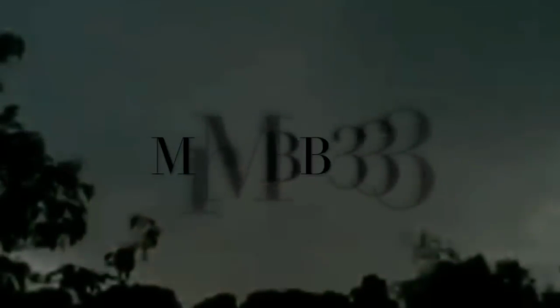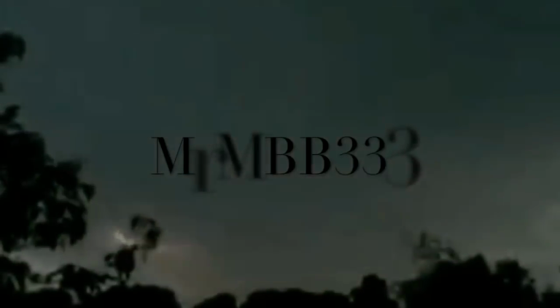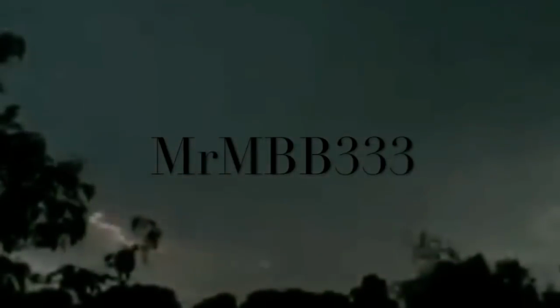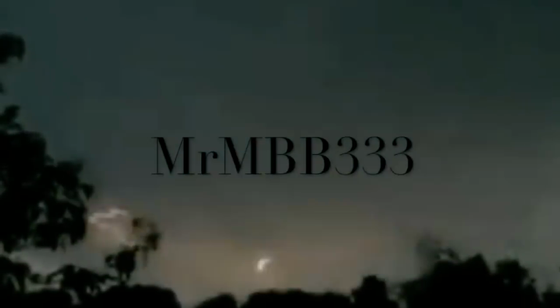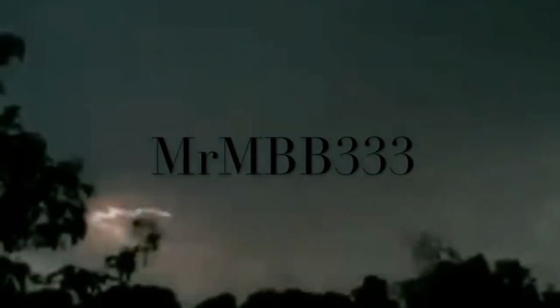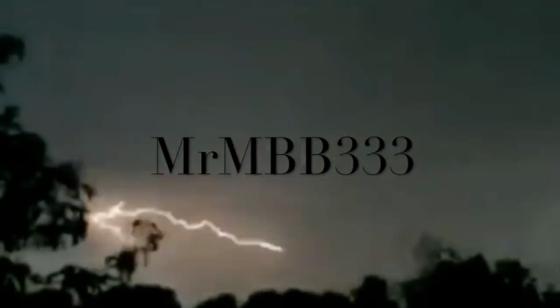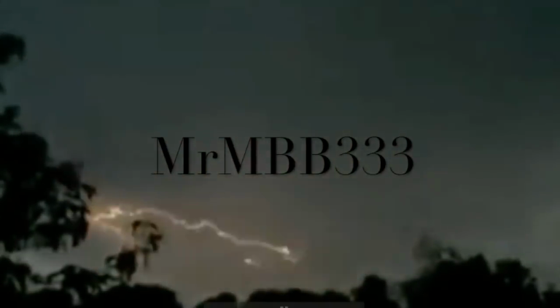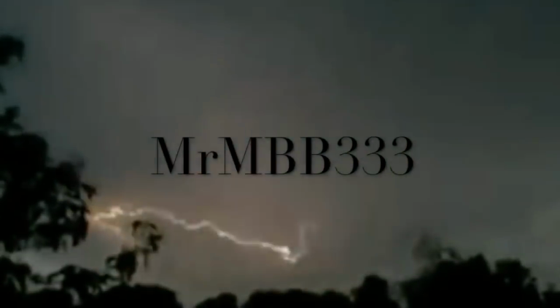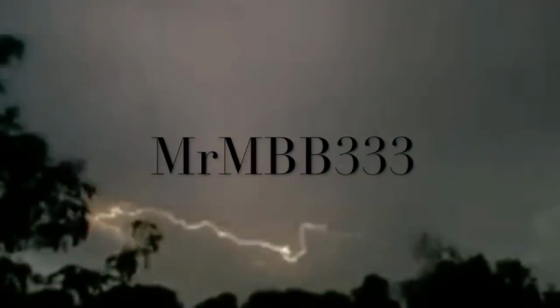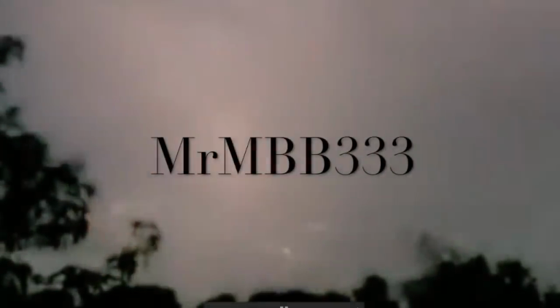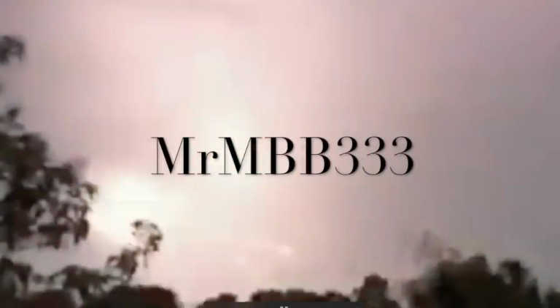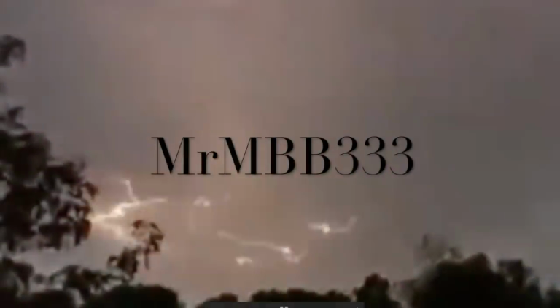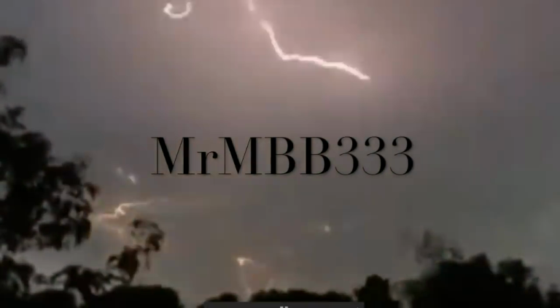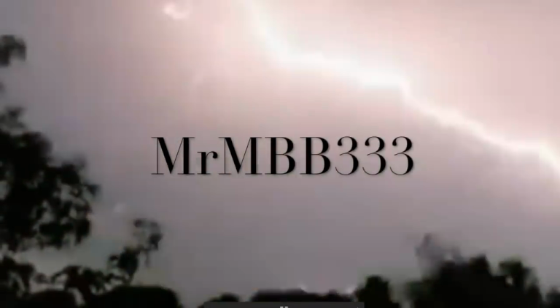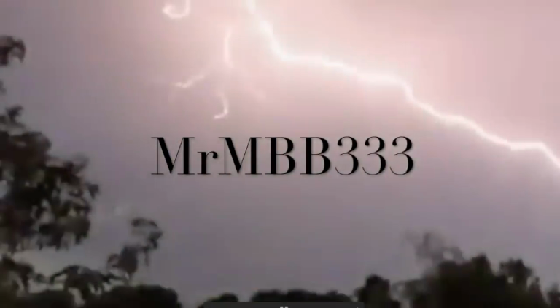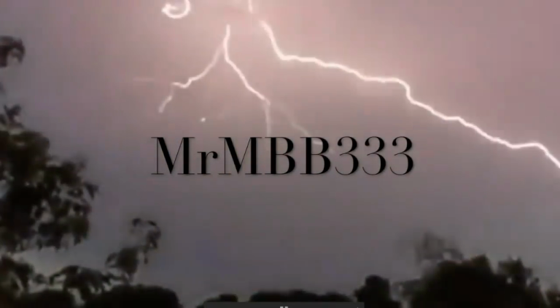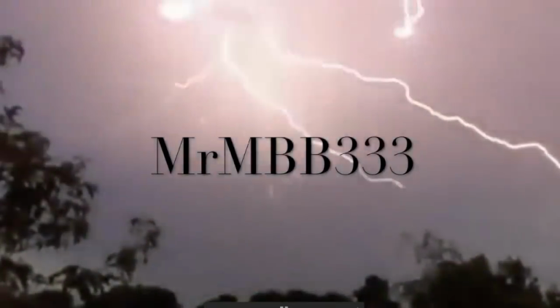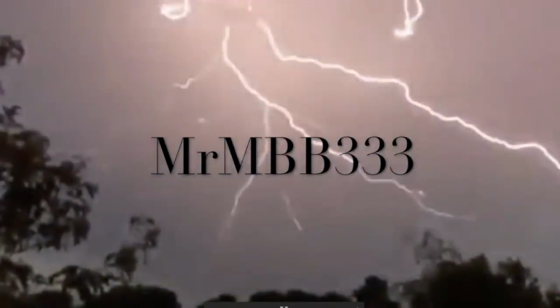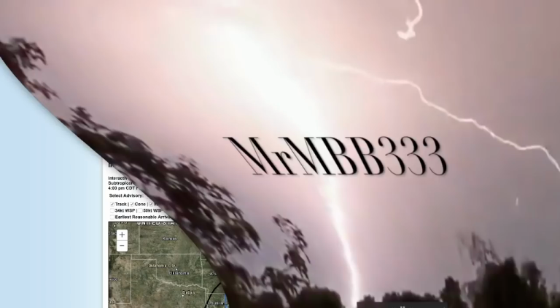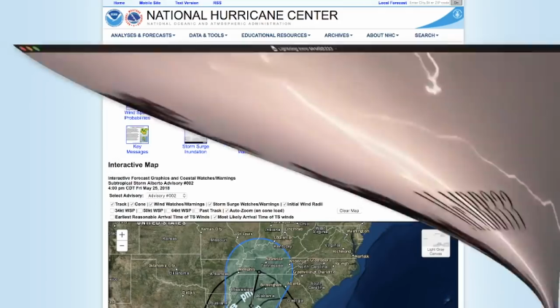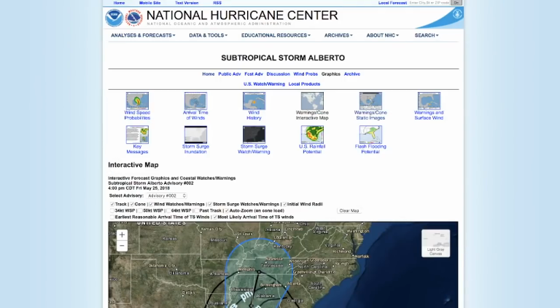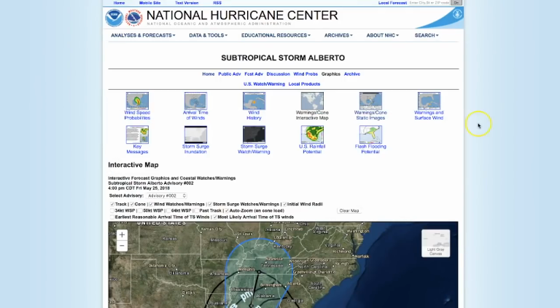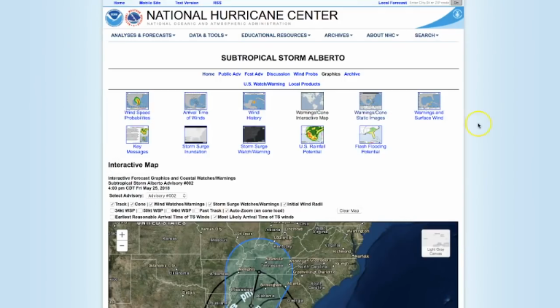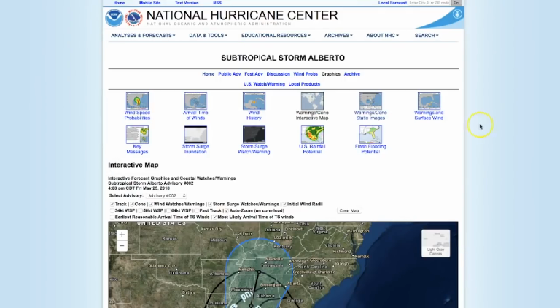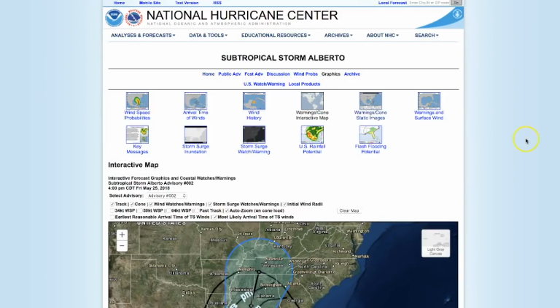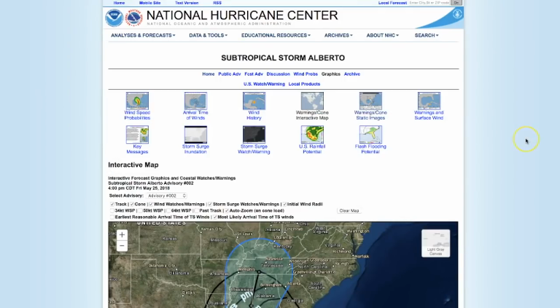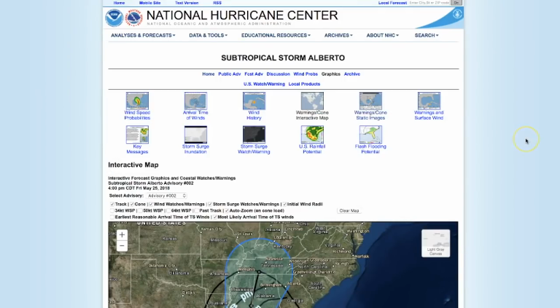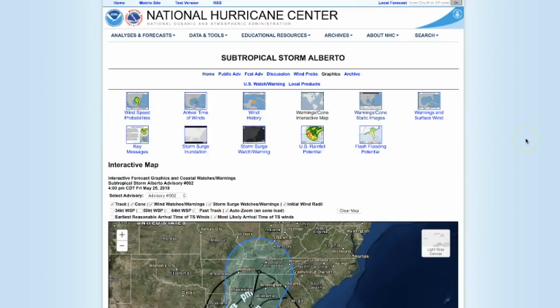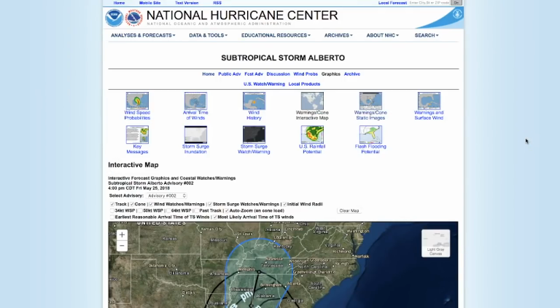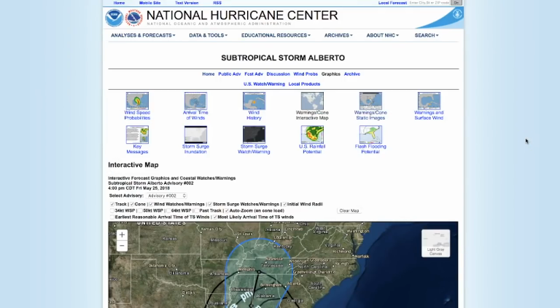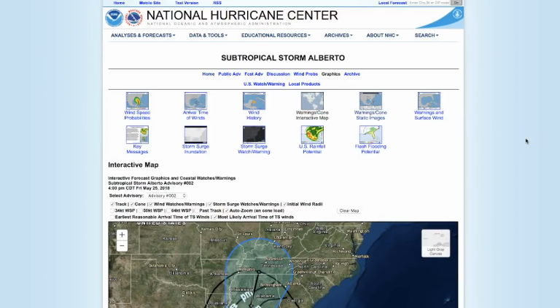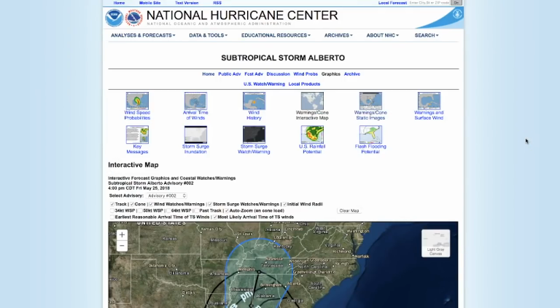Friday, May 25th, 5:30 p.m. Mountain Time, 2018. In this video we're going to take a closer look at subtropical storm Alberto.